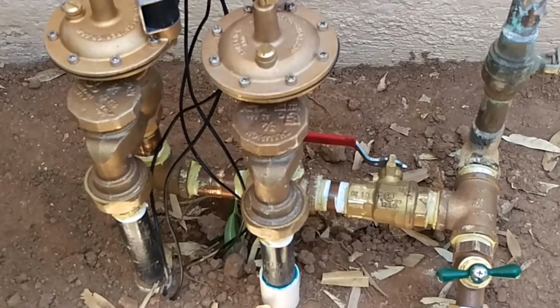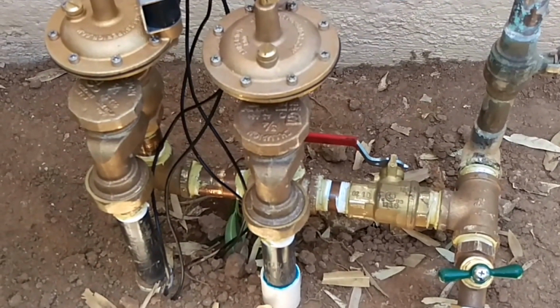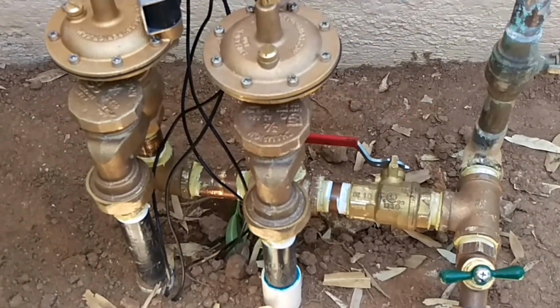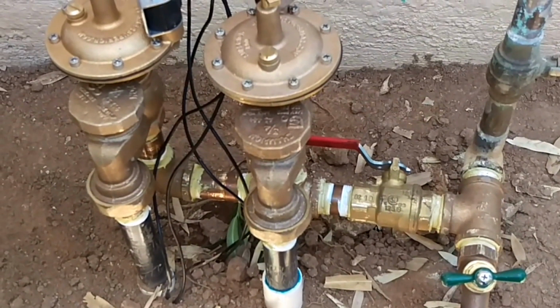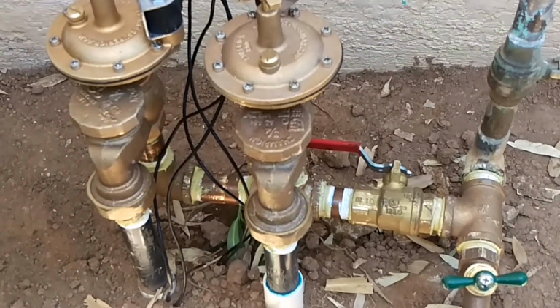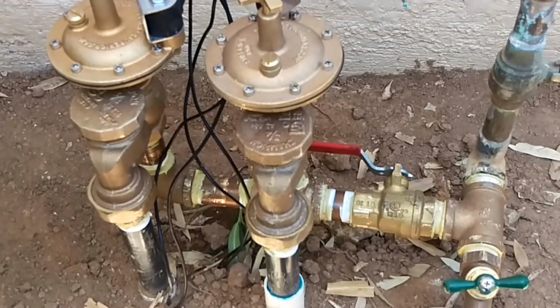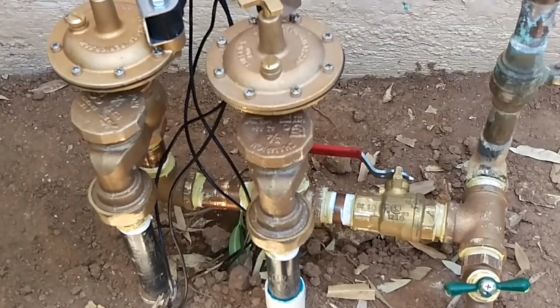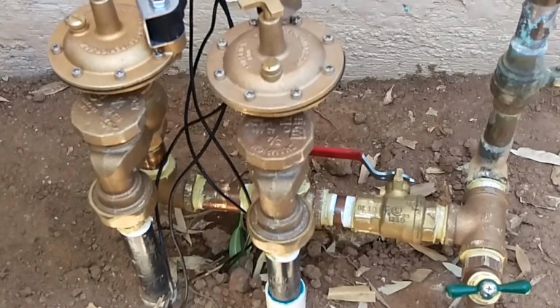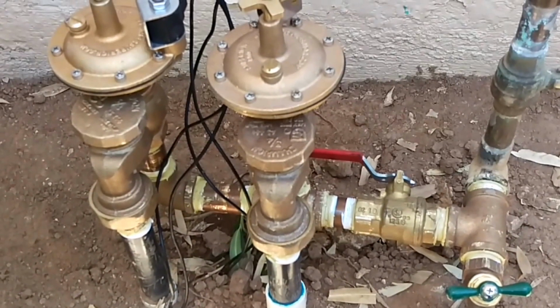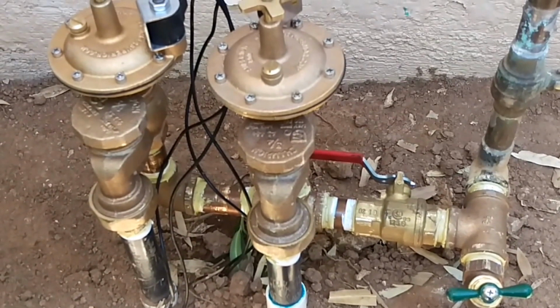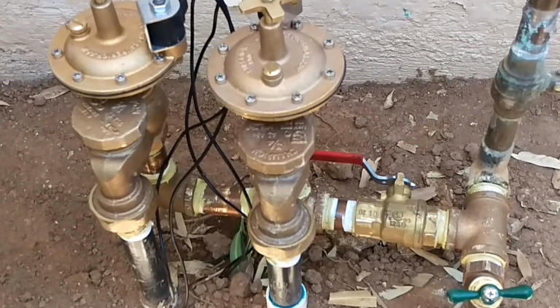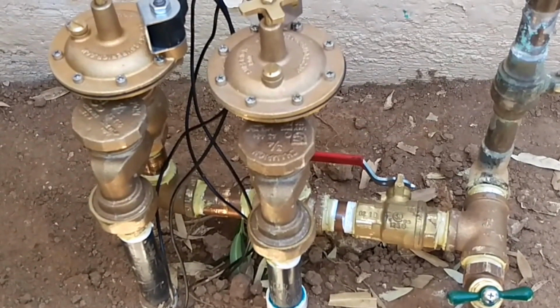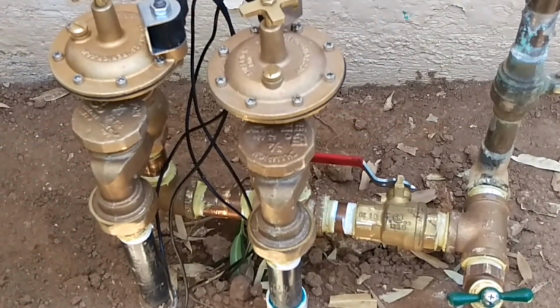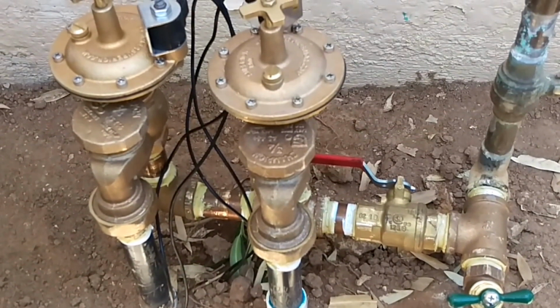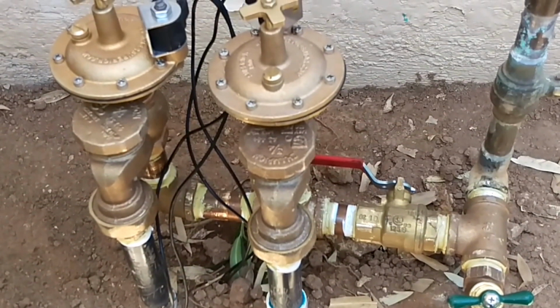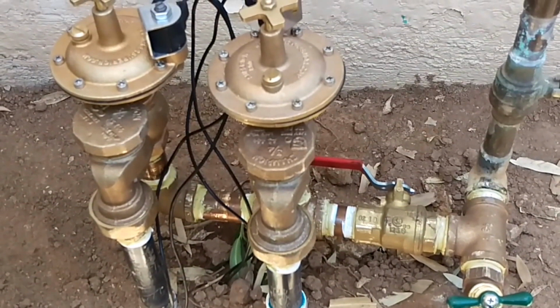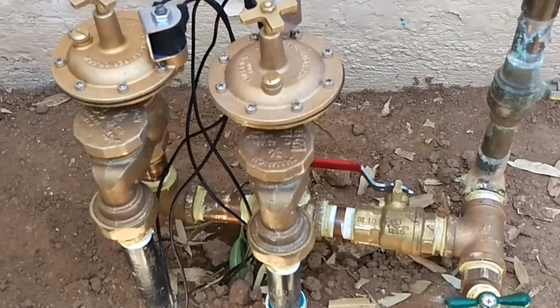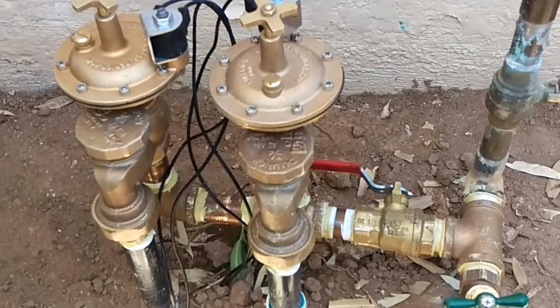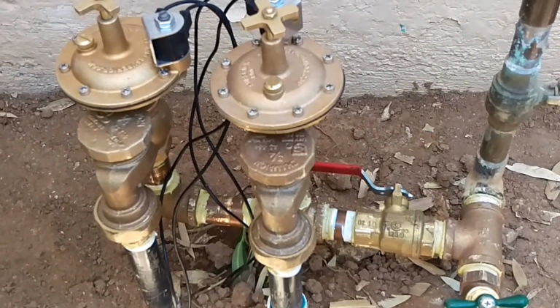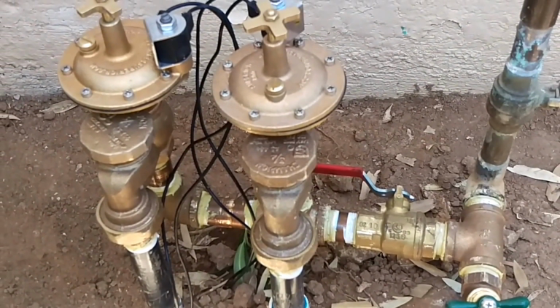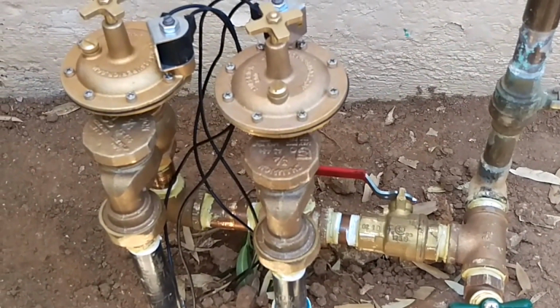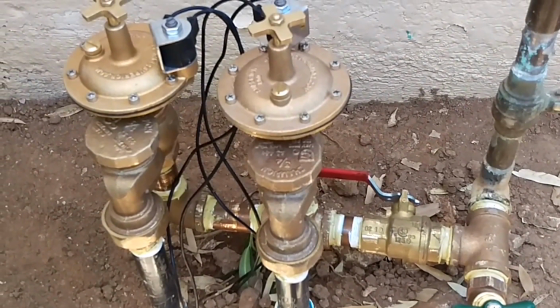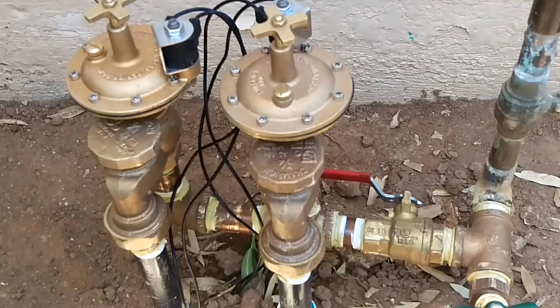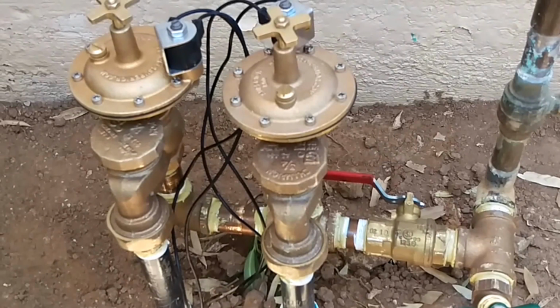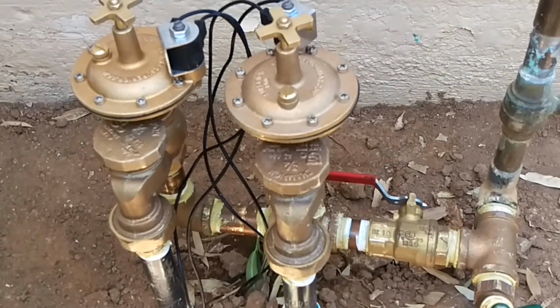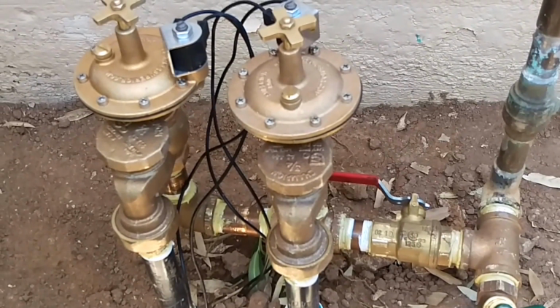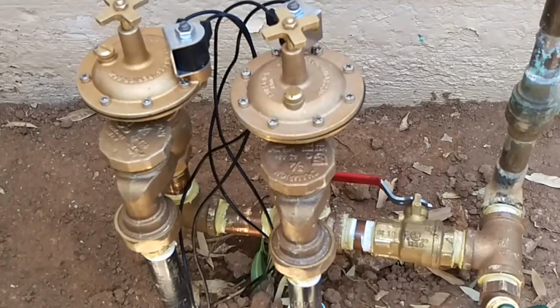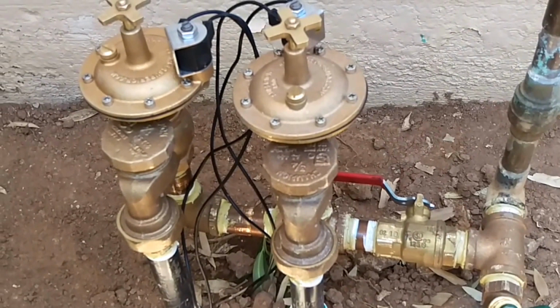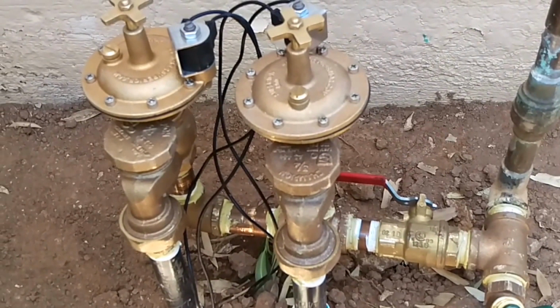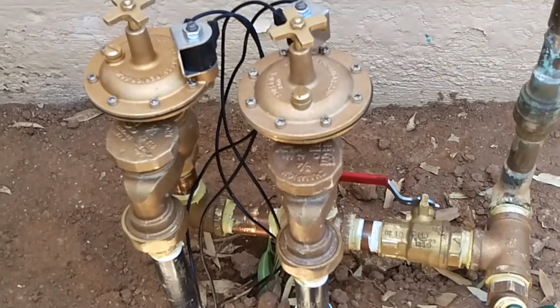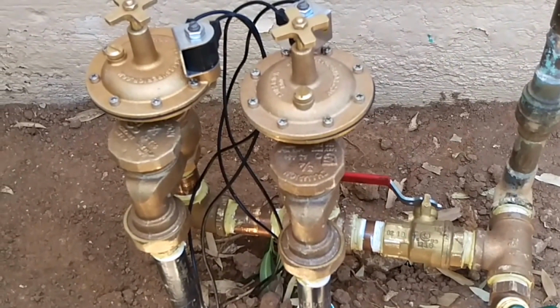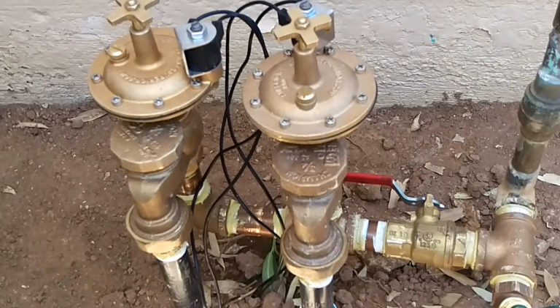Good afternoon, this is Jeremy with Niagara Sprinkler and Landscapes. I'm in Sun City, and I'm looking at a job here that my crew finished up.